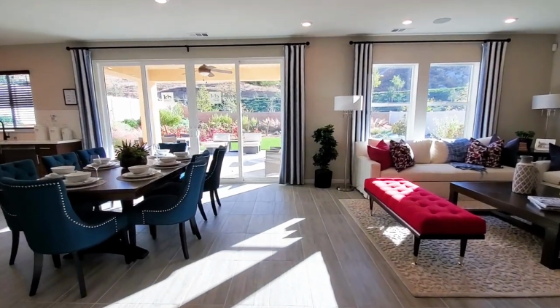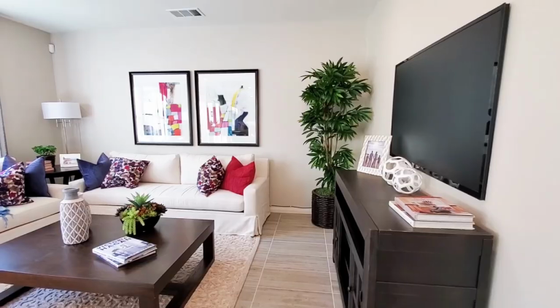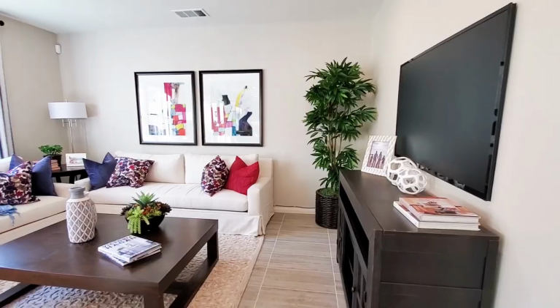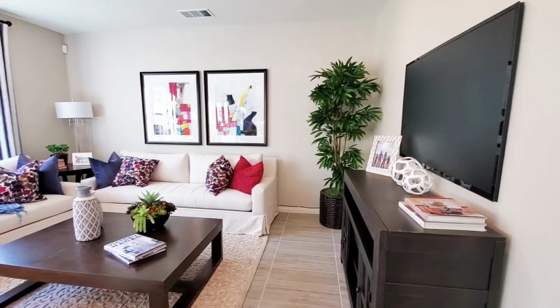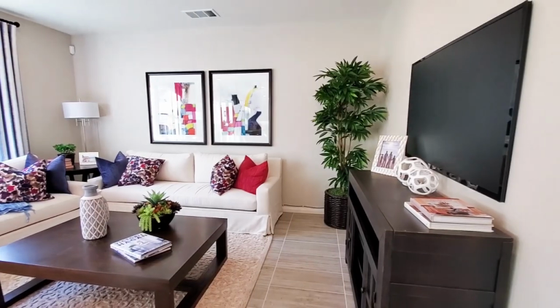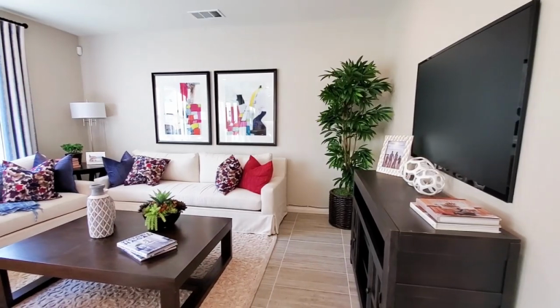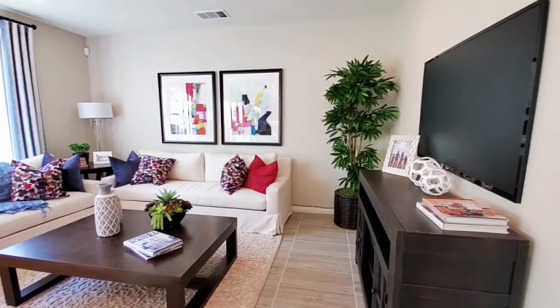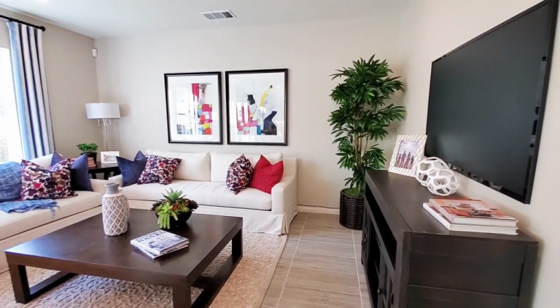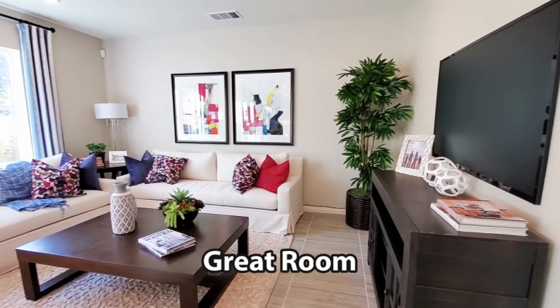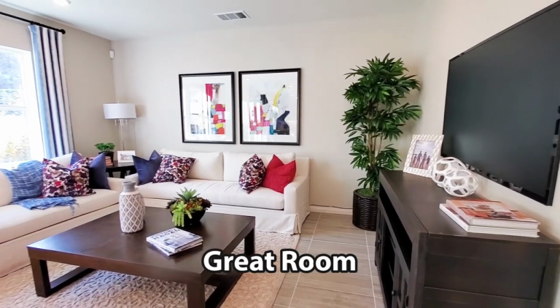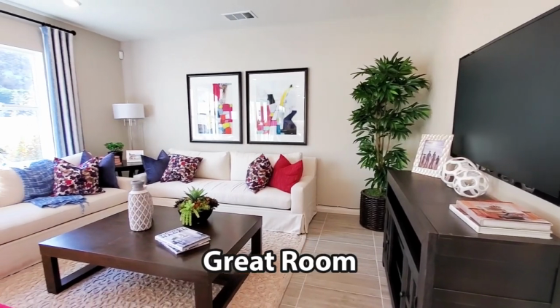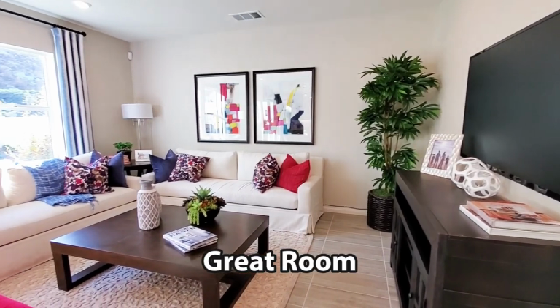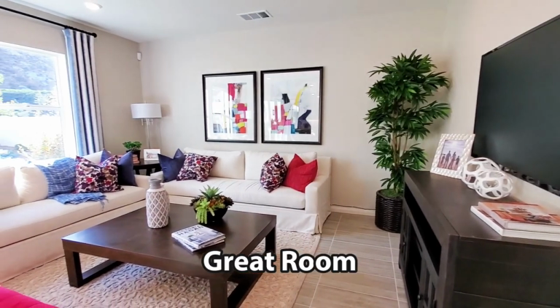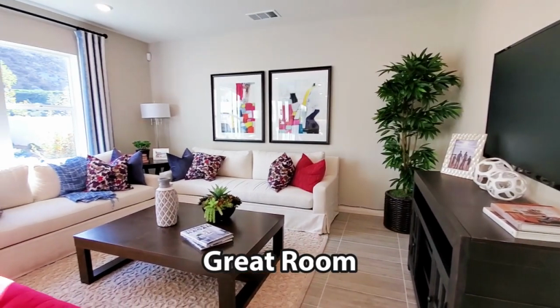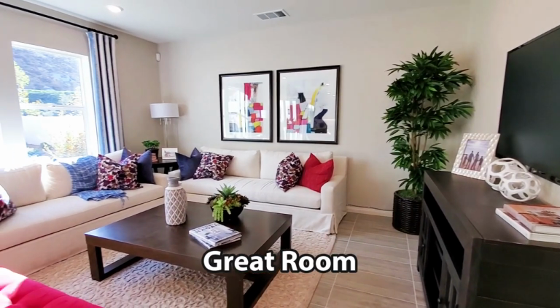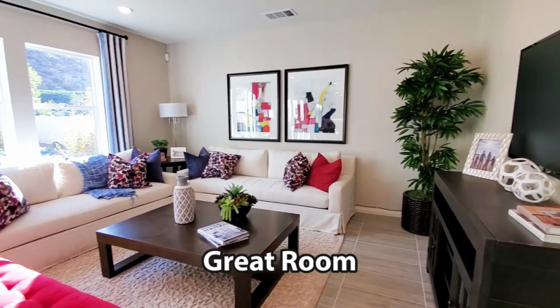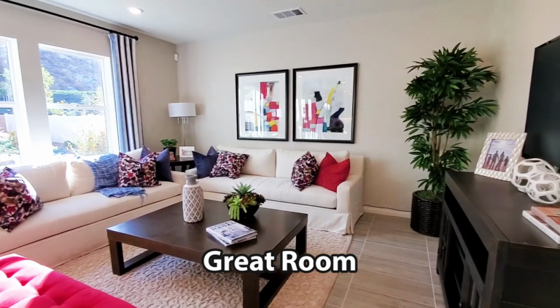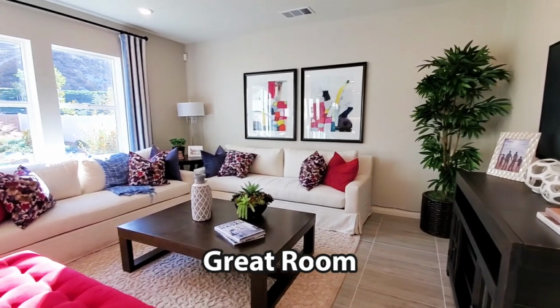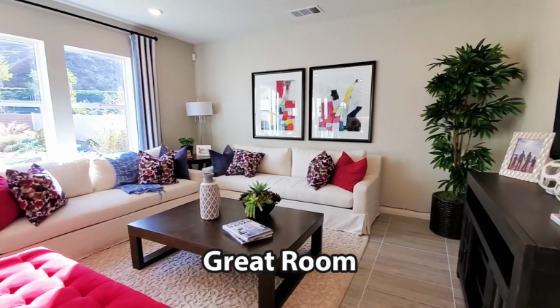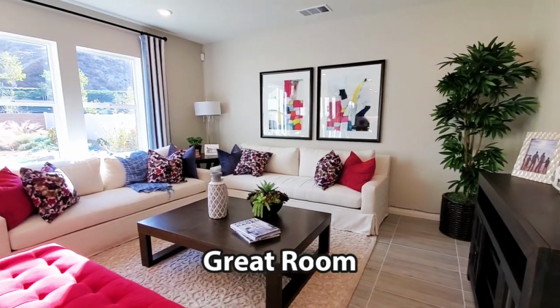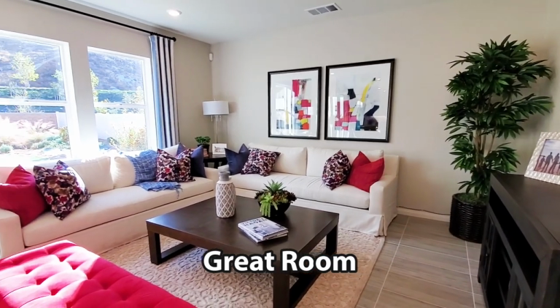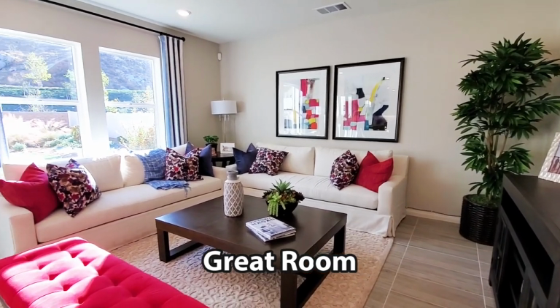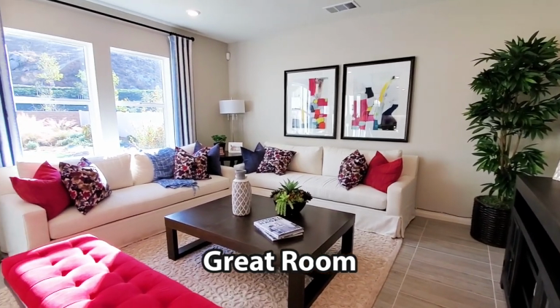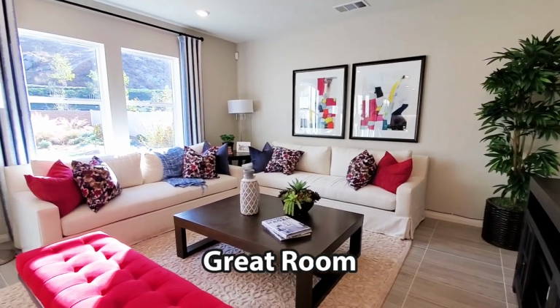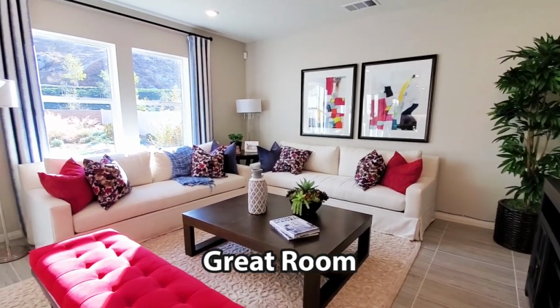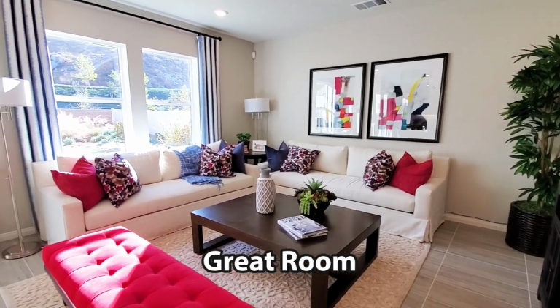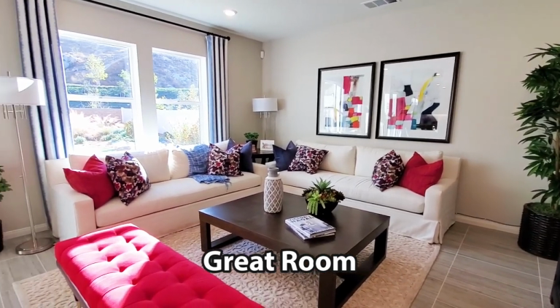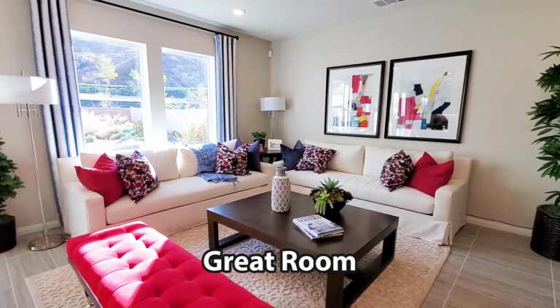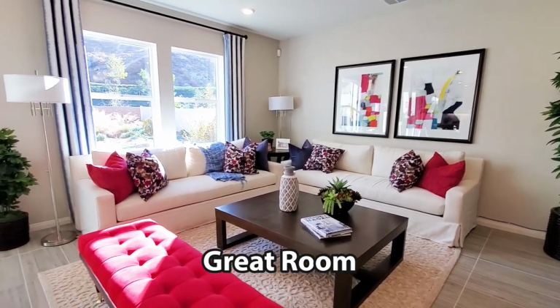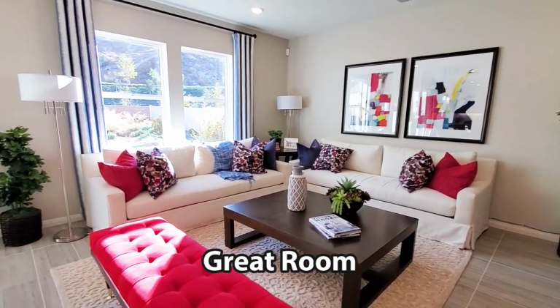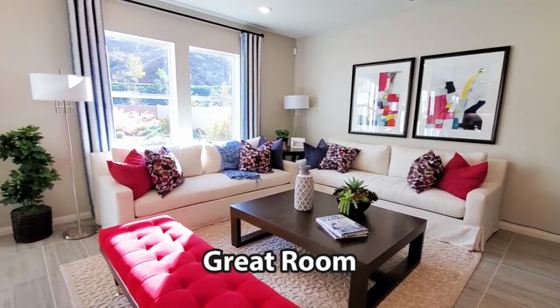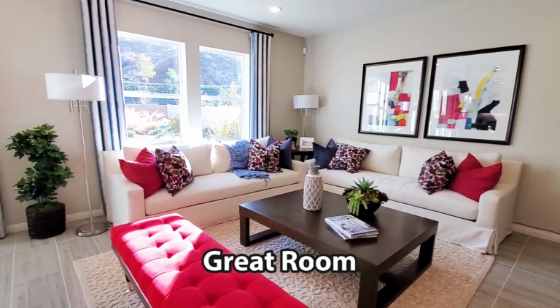This spacious living room is also known as the great room, and it has recessed lights and windows with views to the backyard.